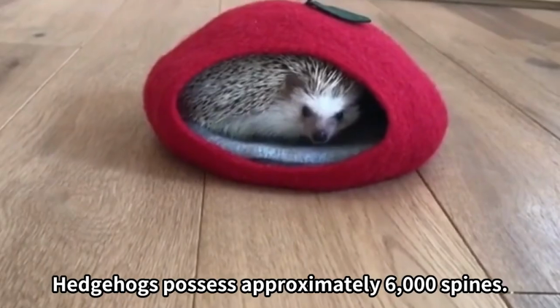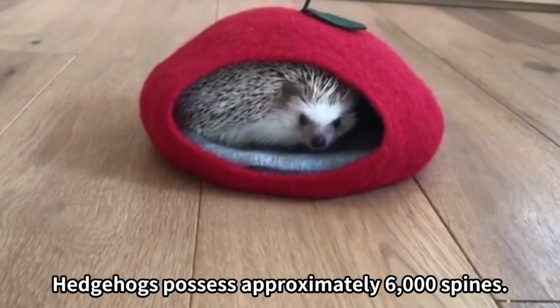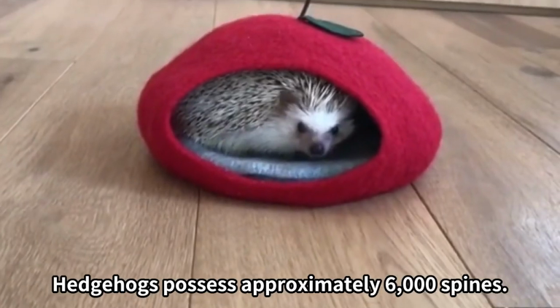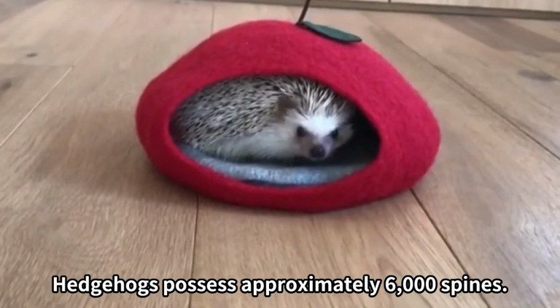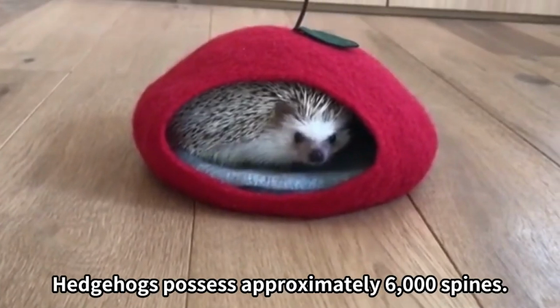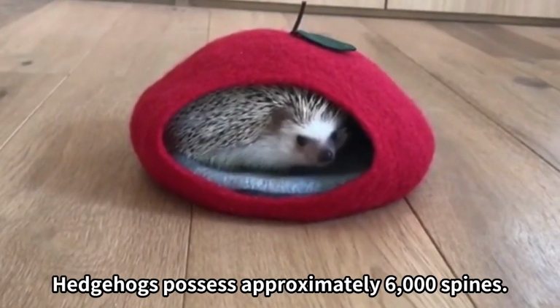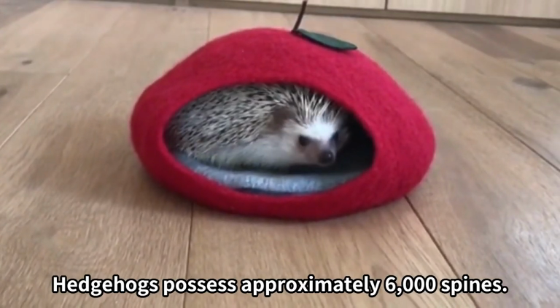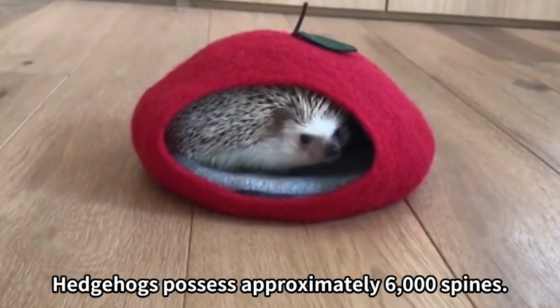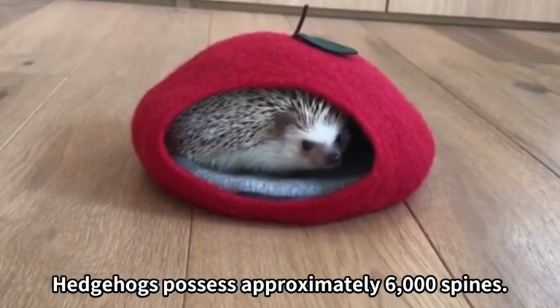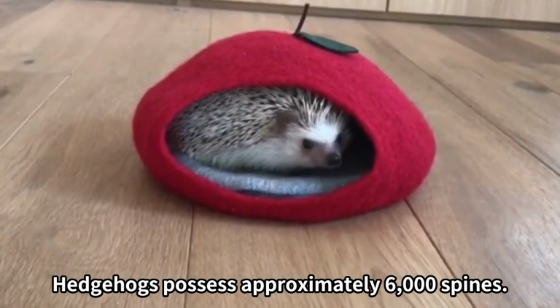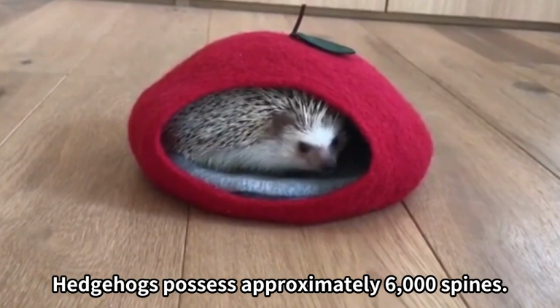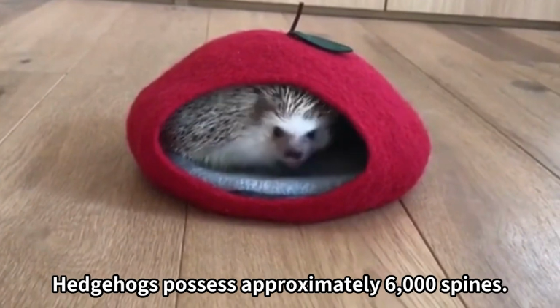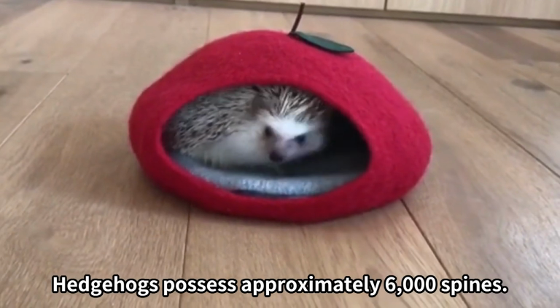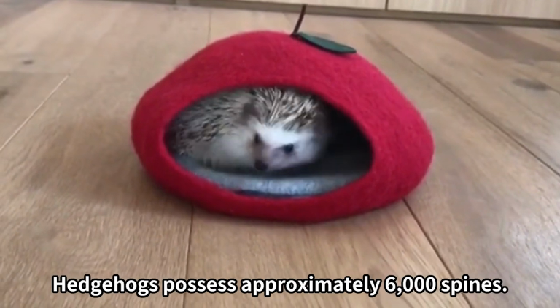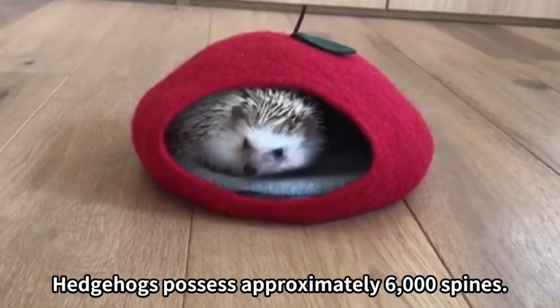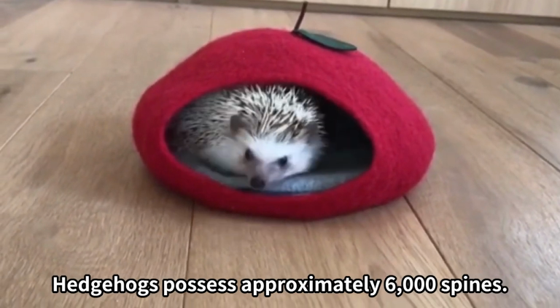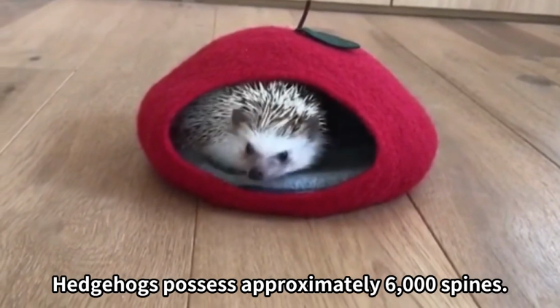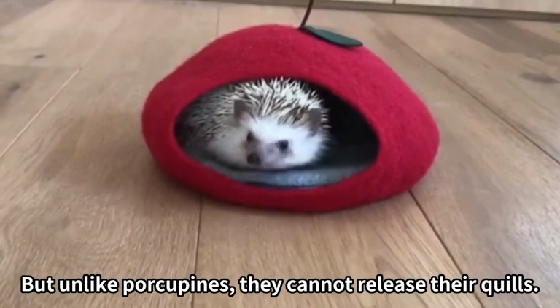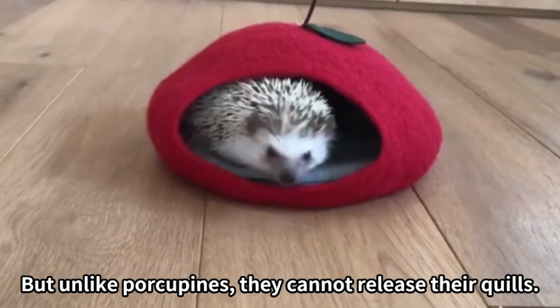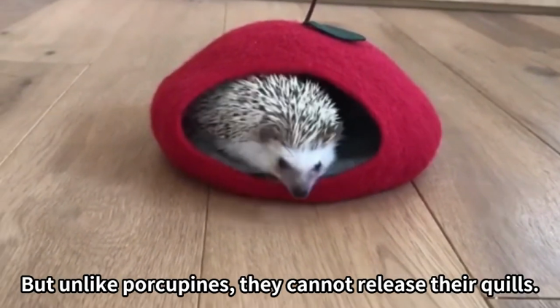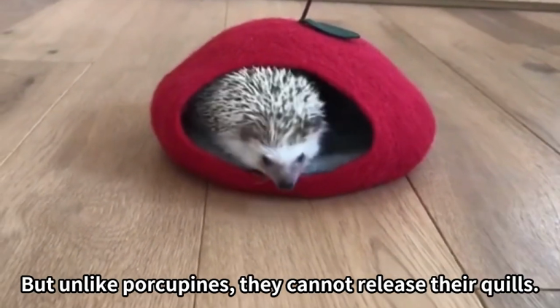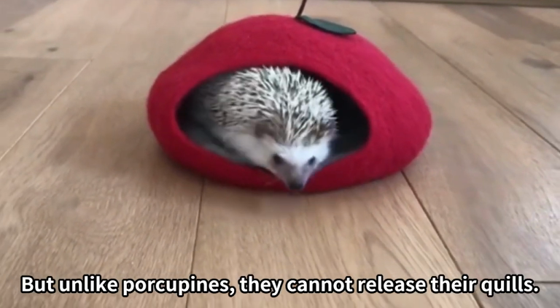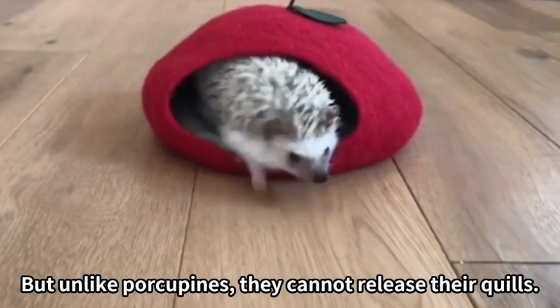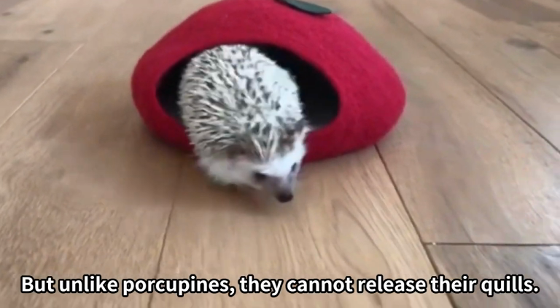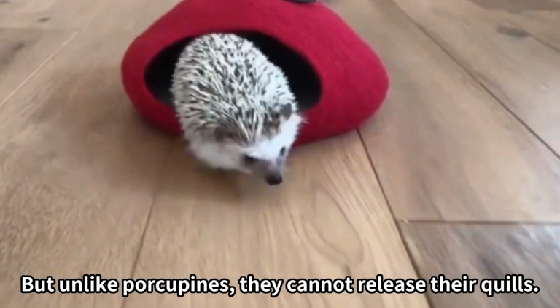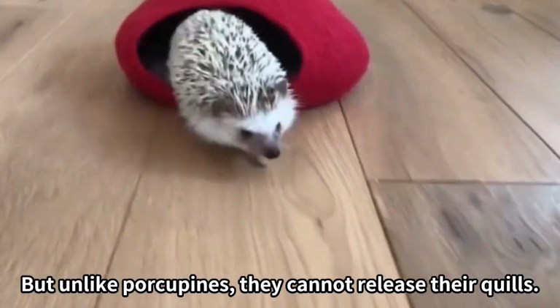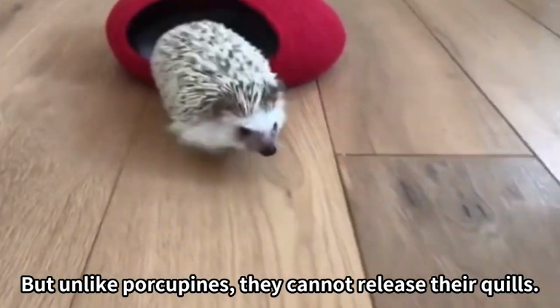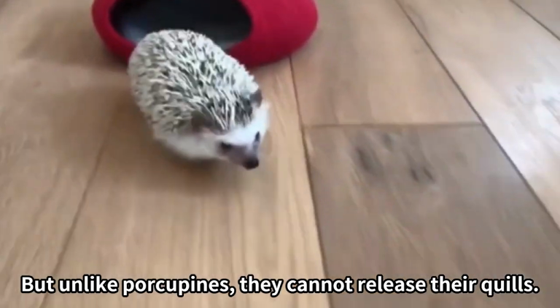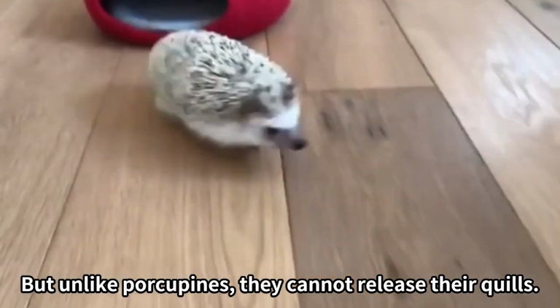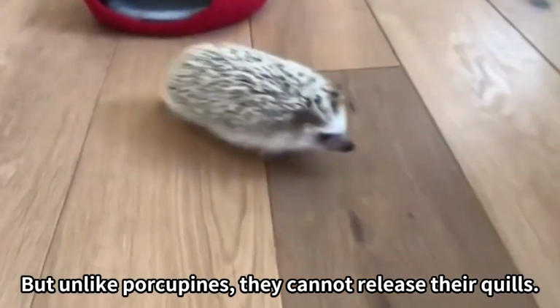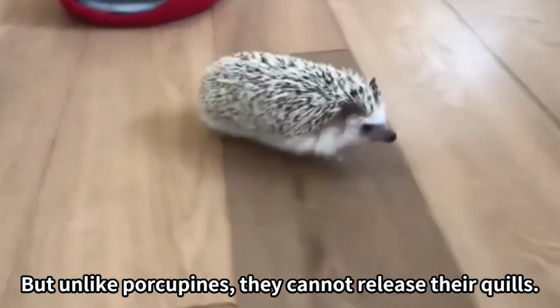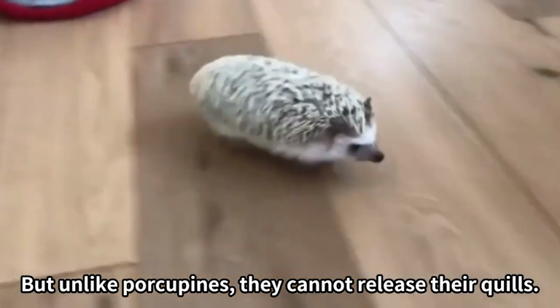Hedgehogs possess approximately 6,000 spines, but unlike porcupines, they cannot release their quills.